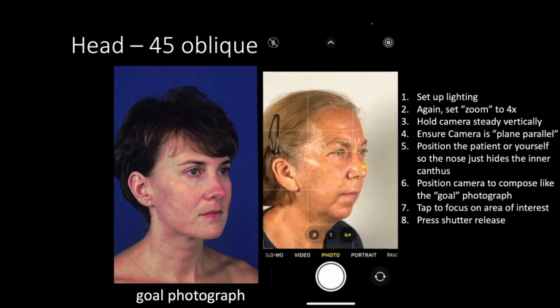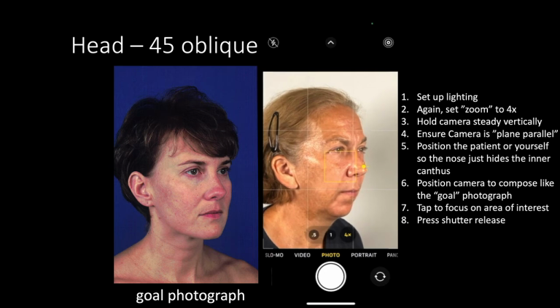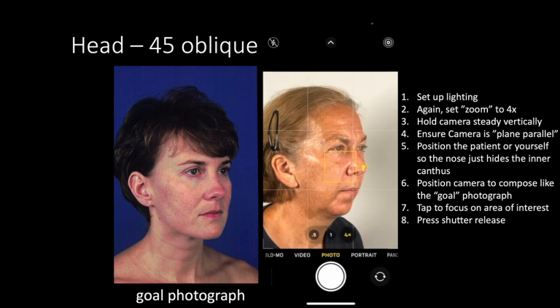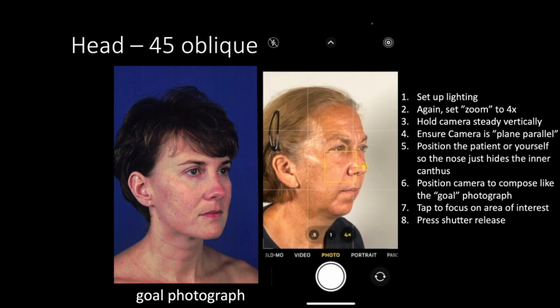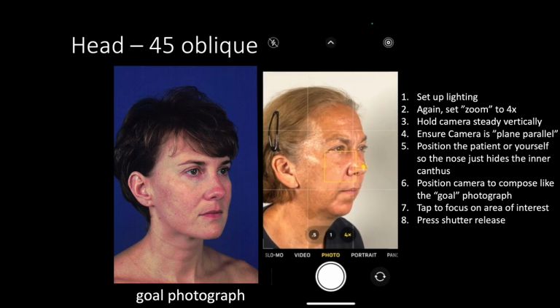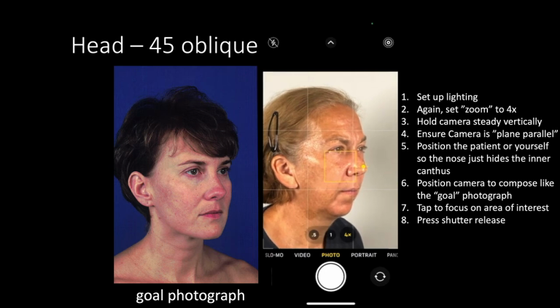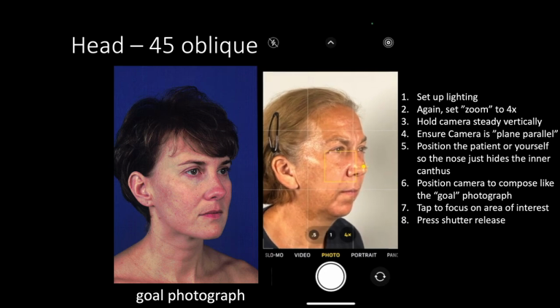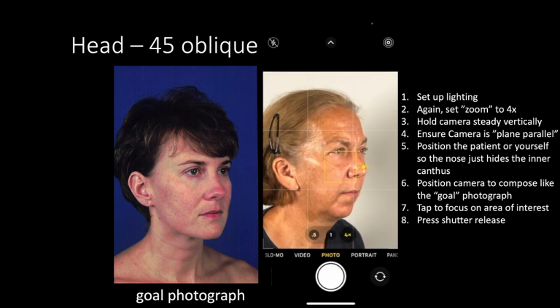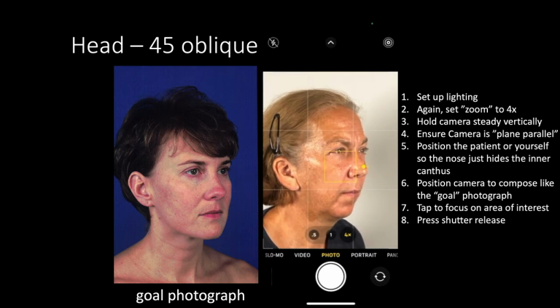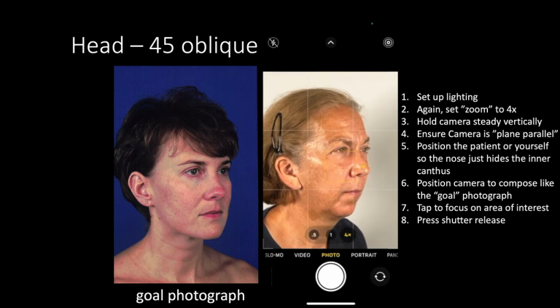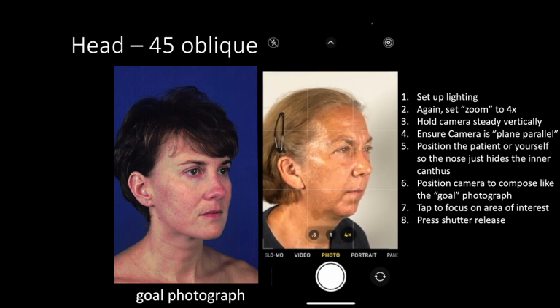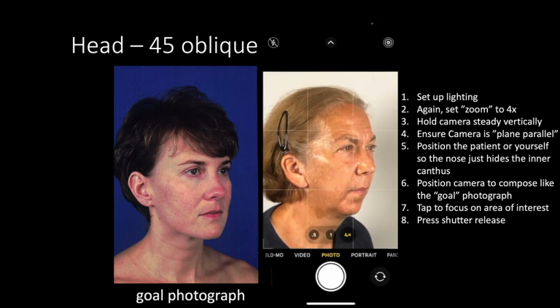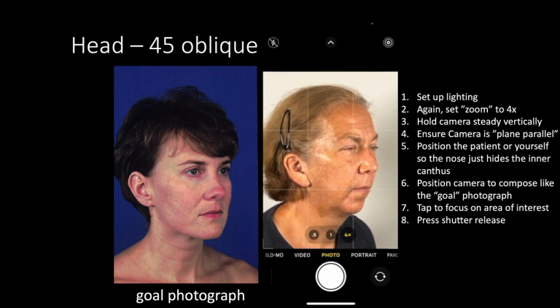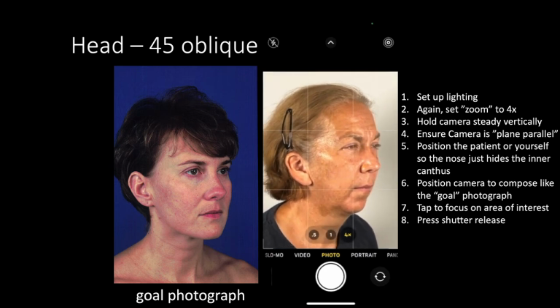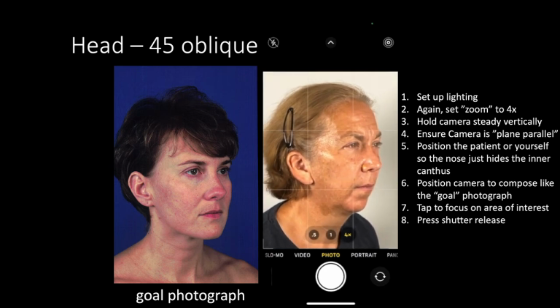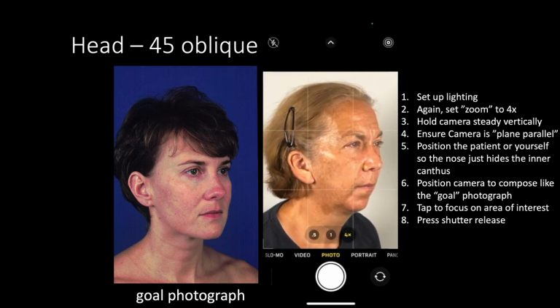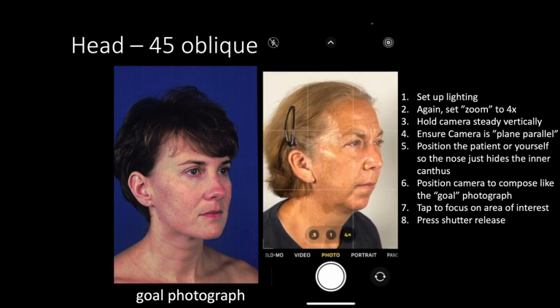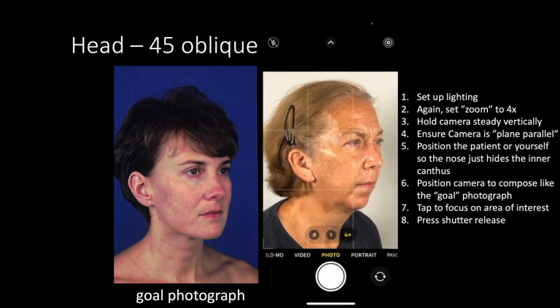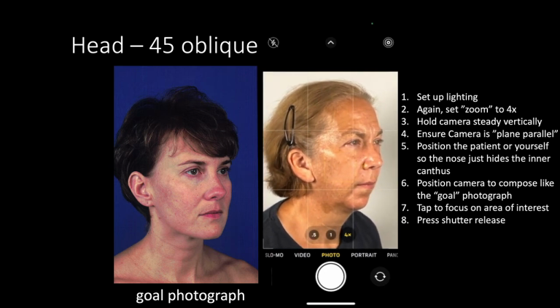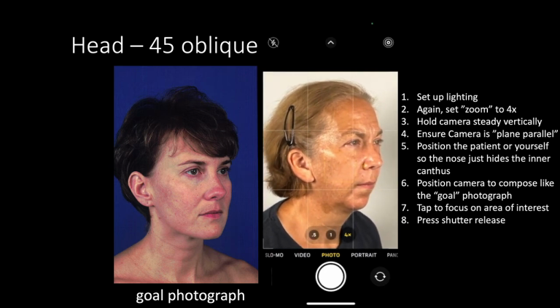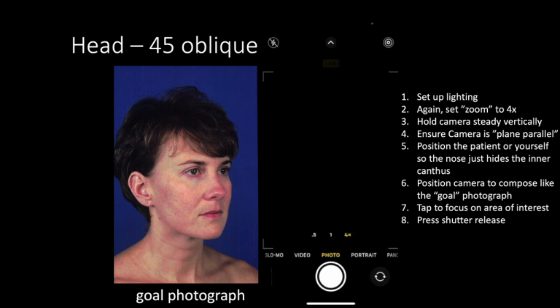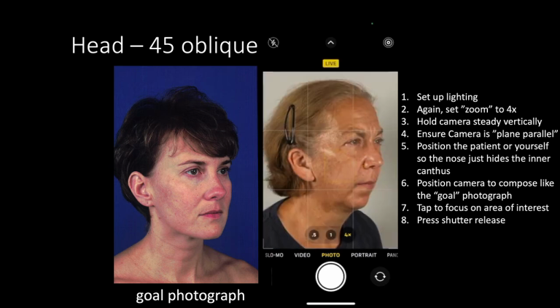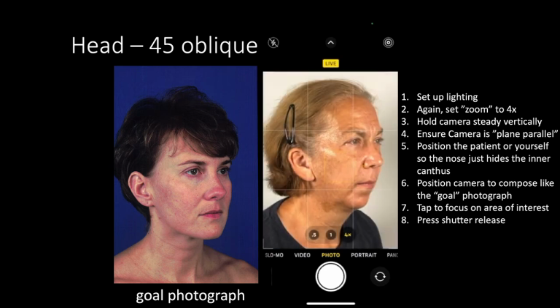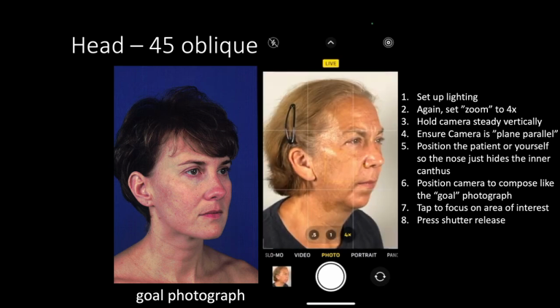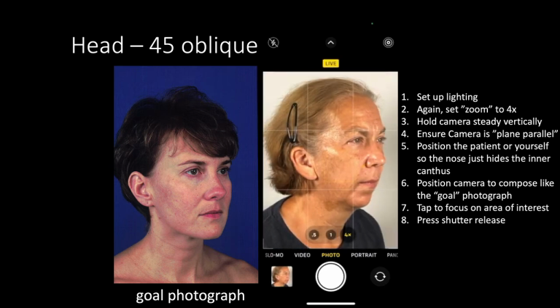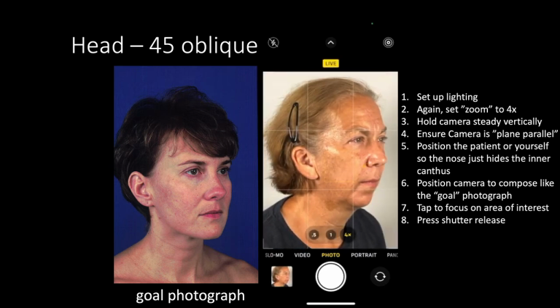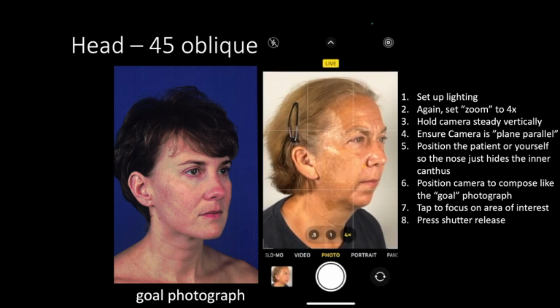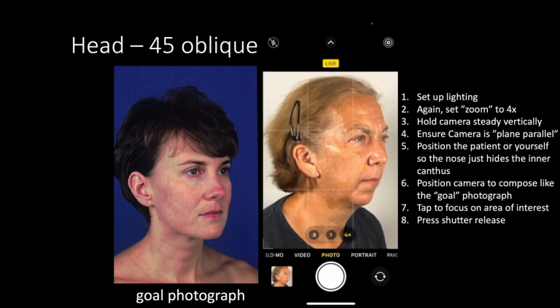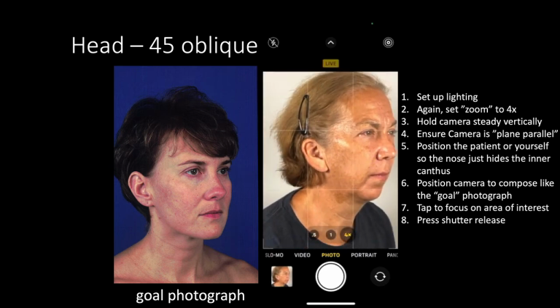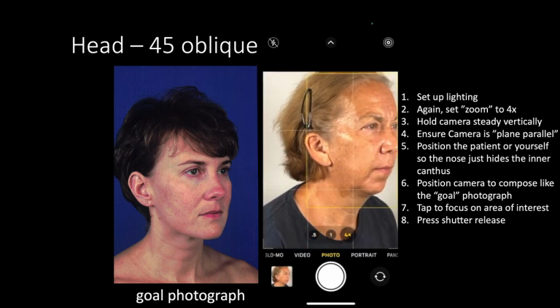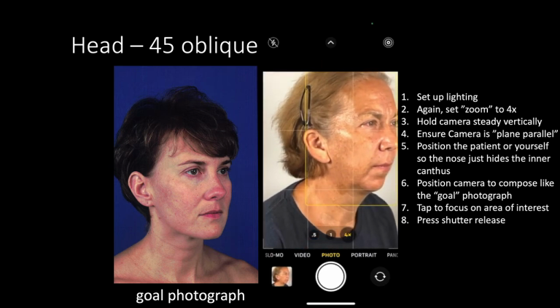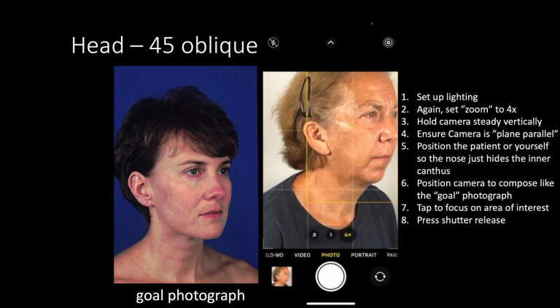Tap the screen on the area of interest to focus the camera, then press the shutter release.